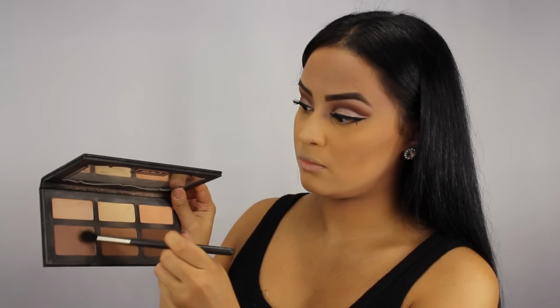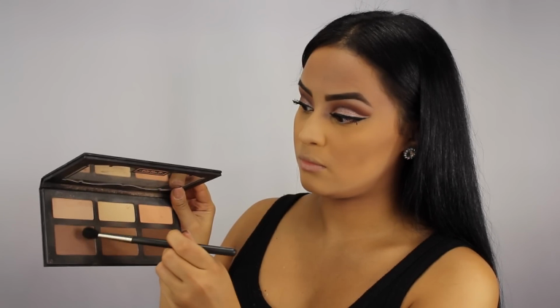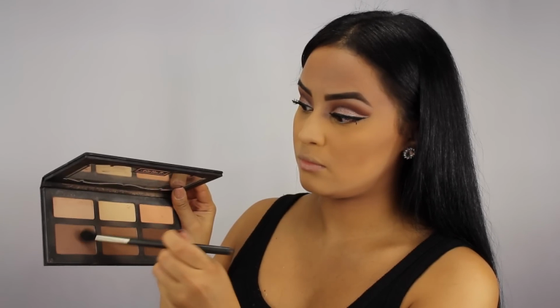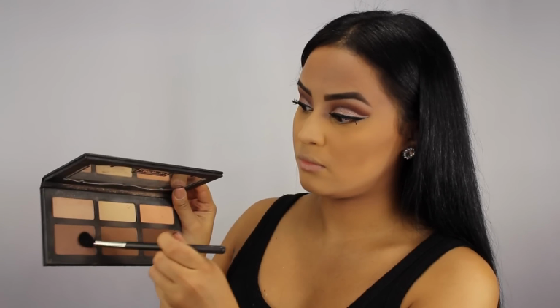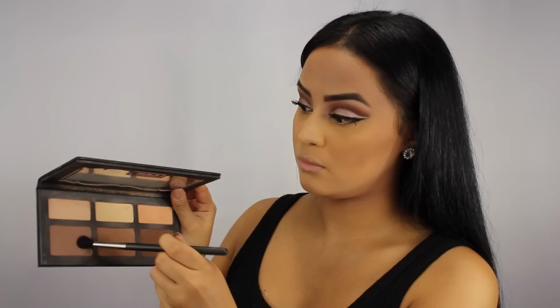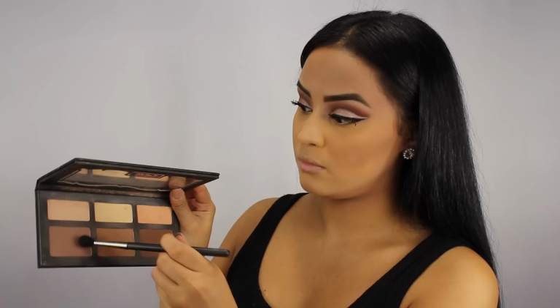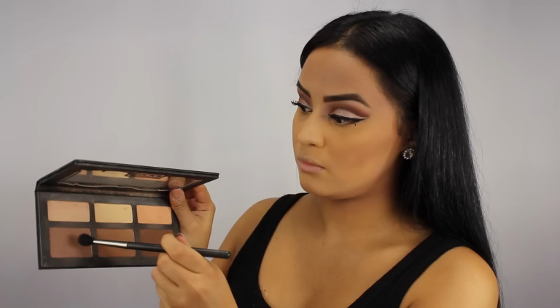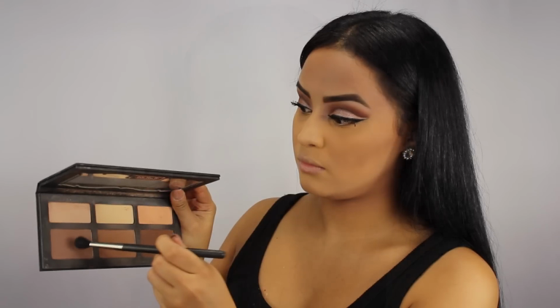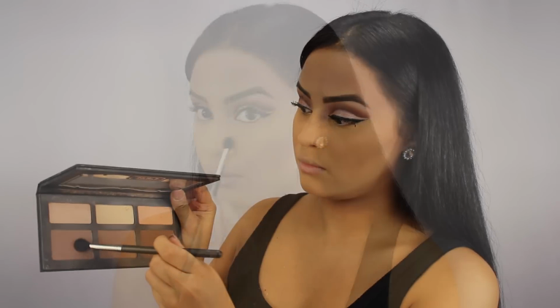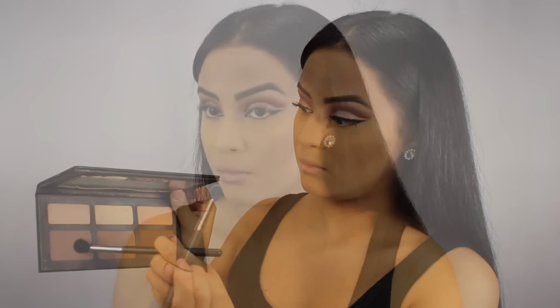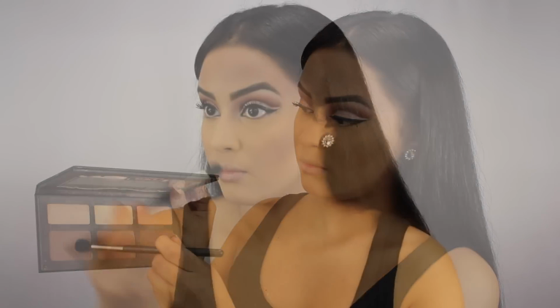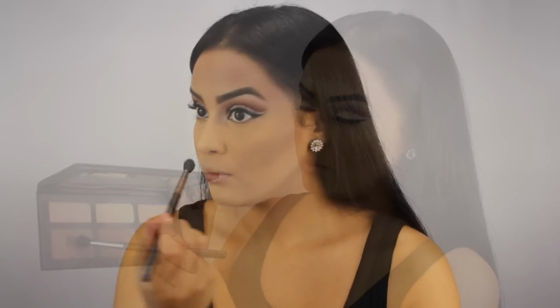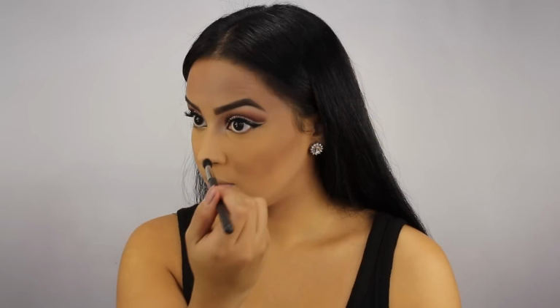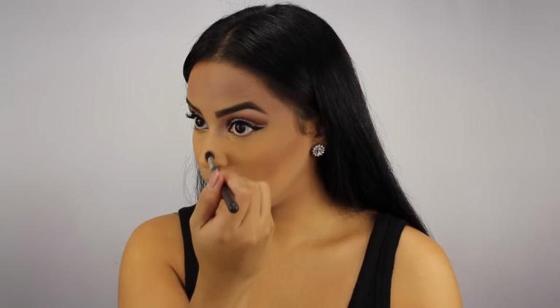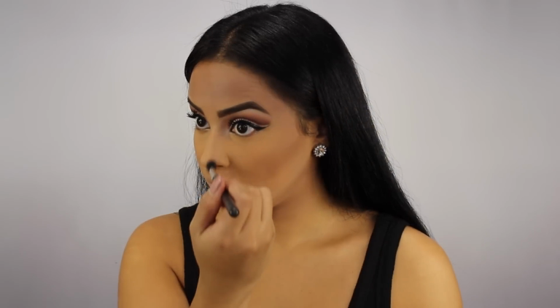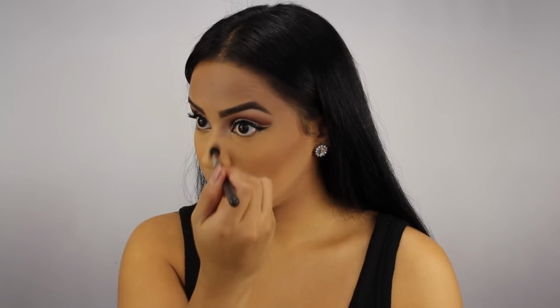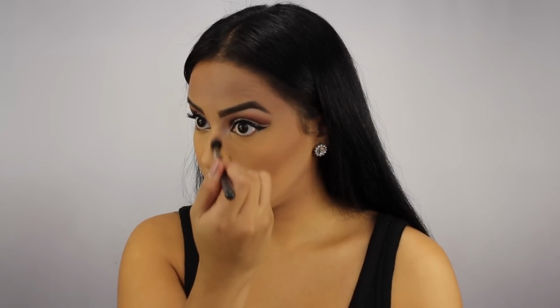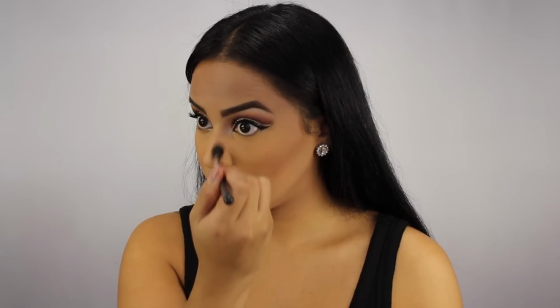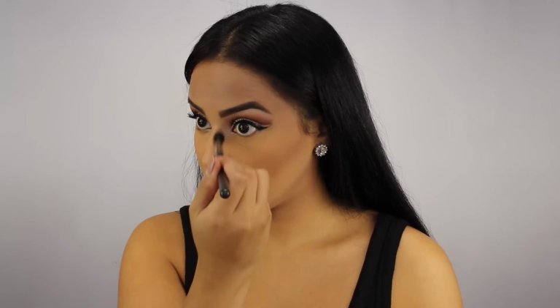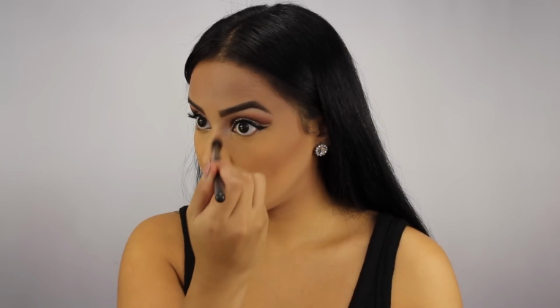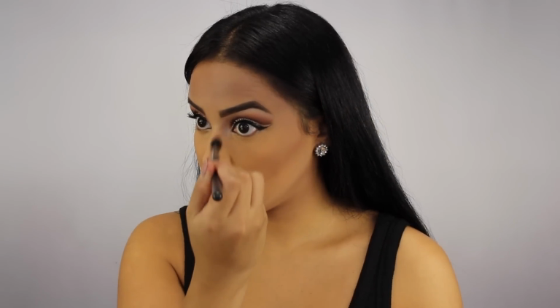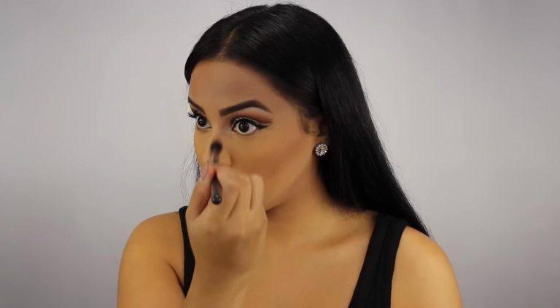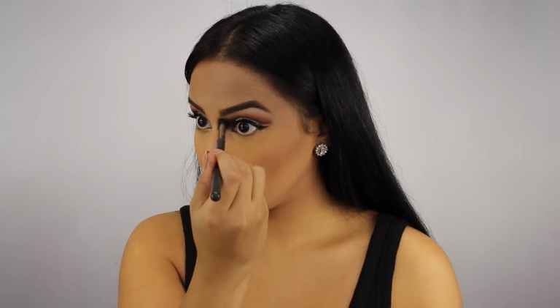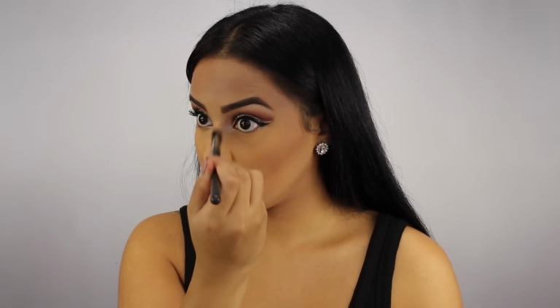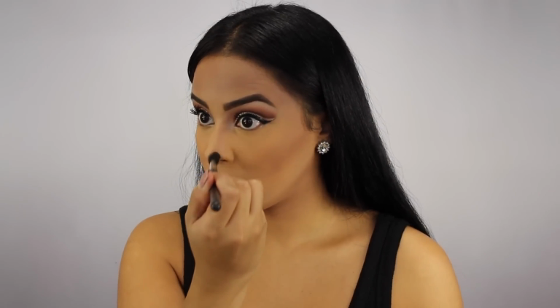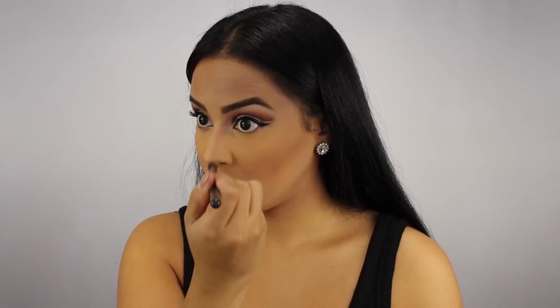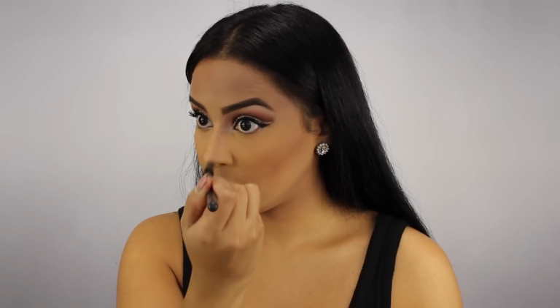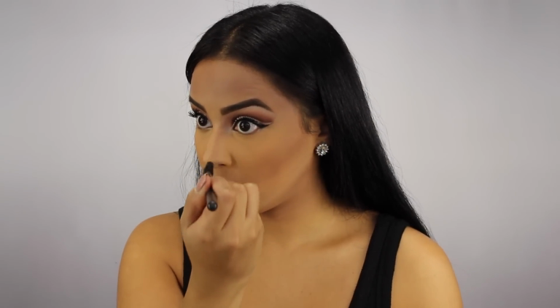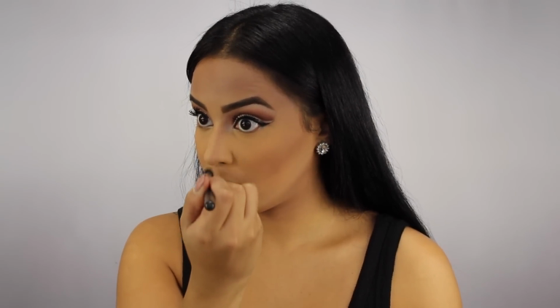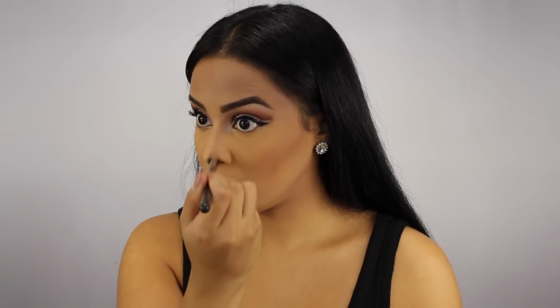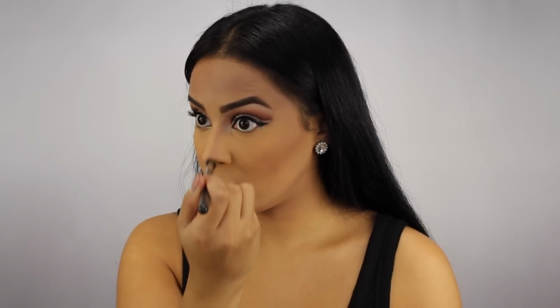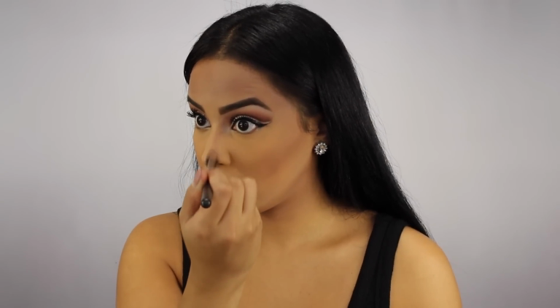Next, I'm taking the cooler contour color out of the three and I'm just going to be contouring my nose ever so slightly with this.